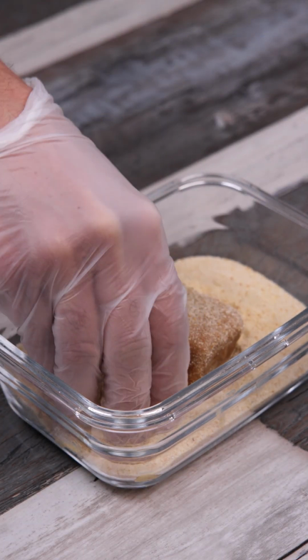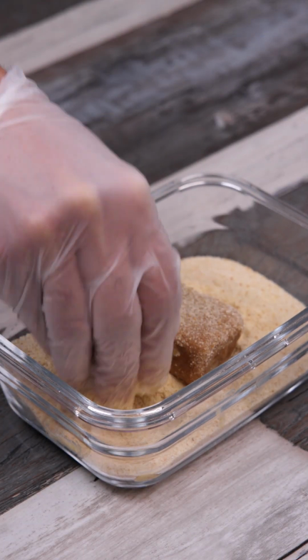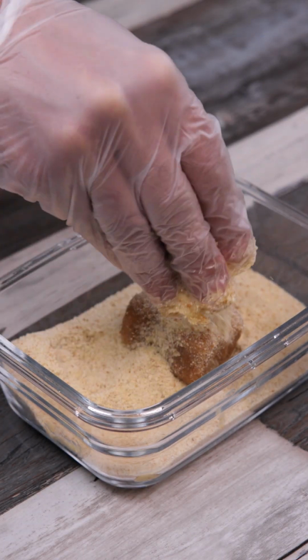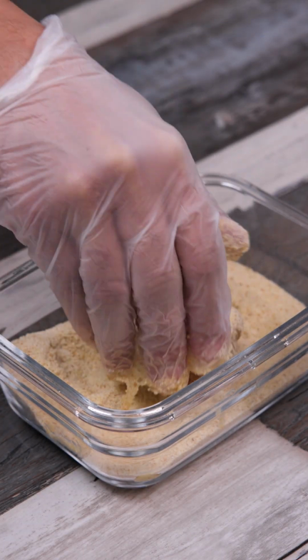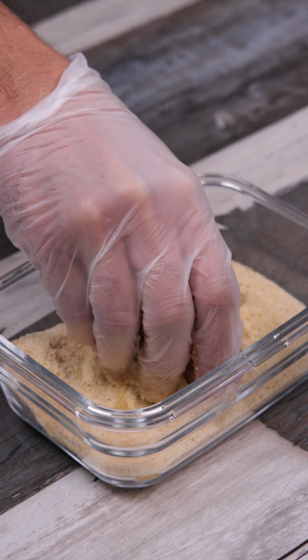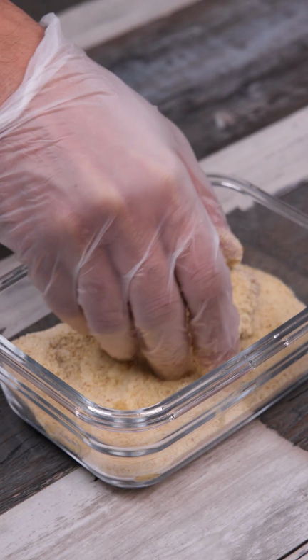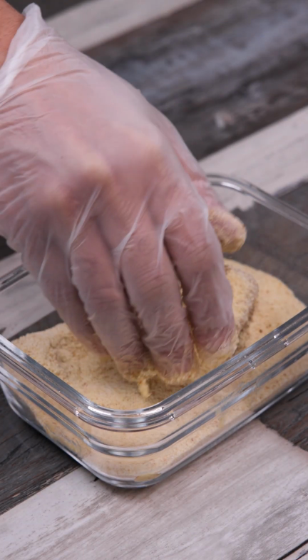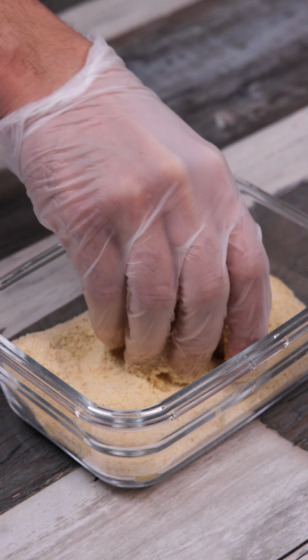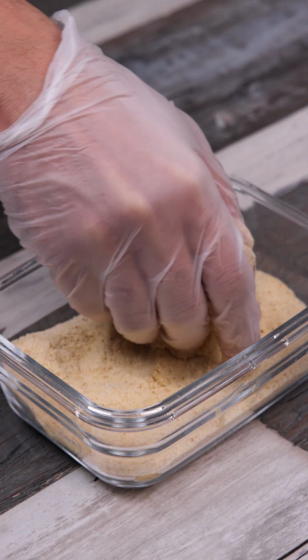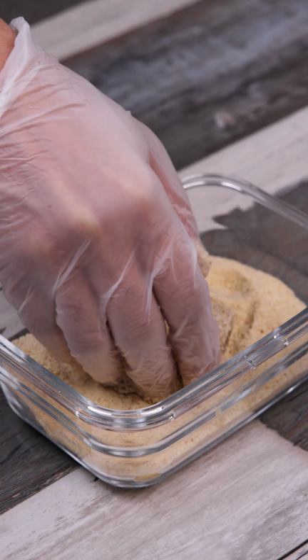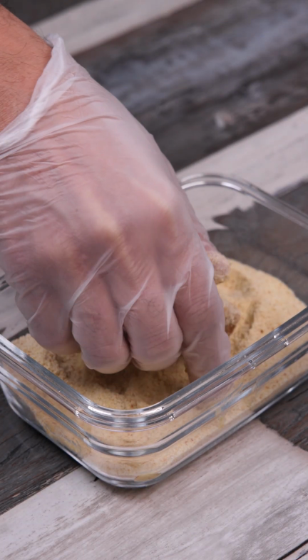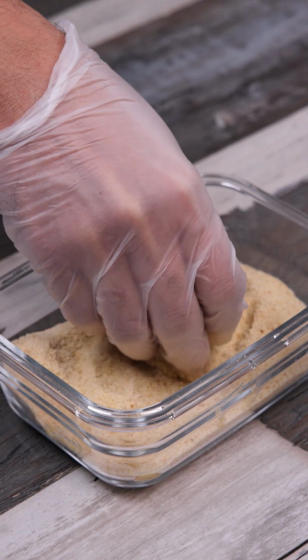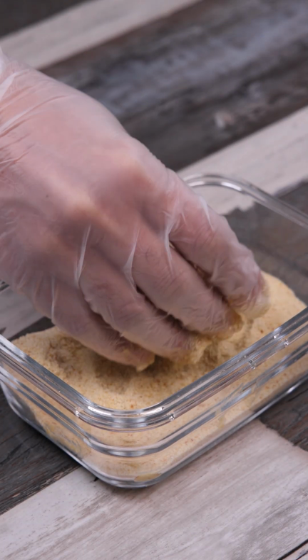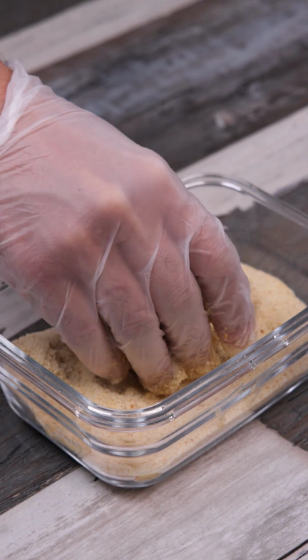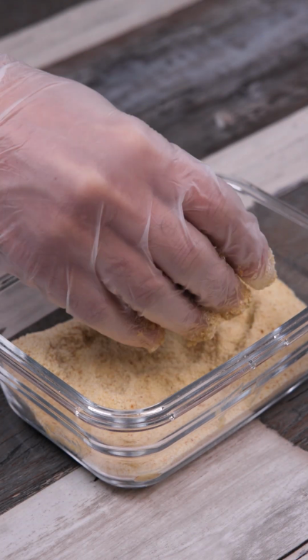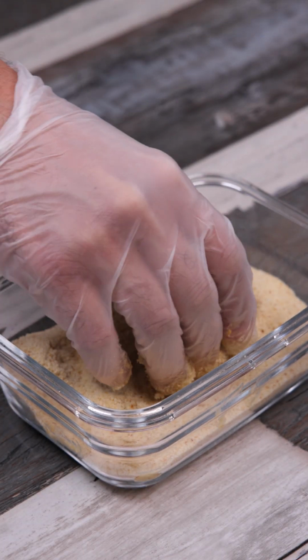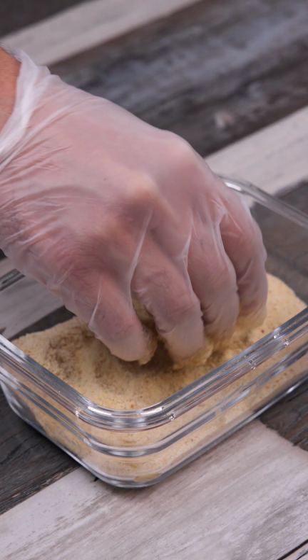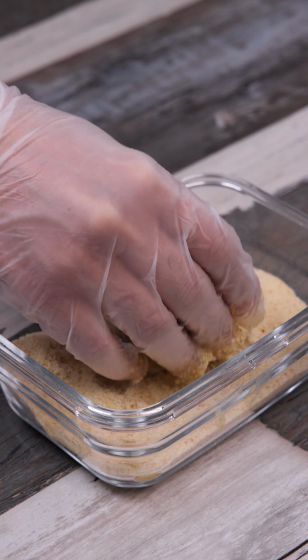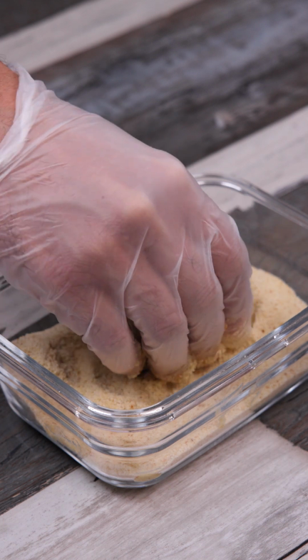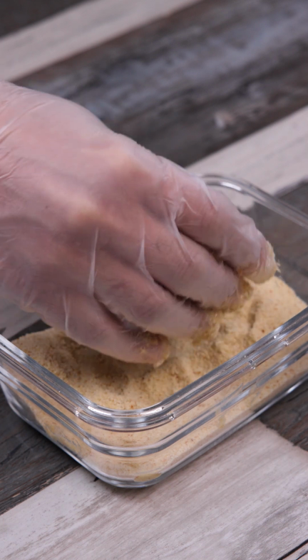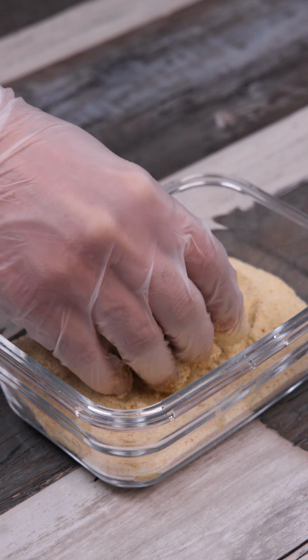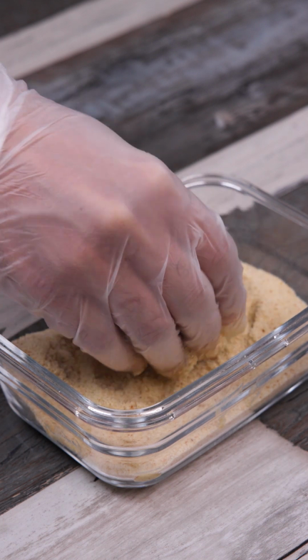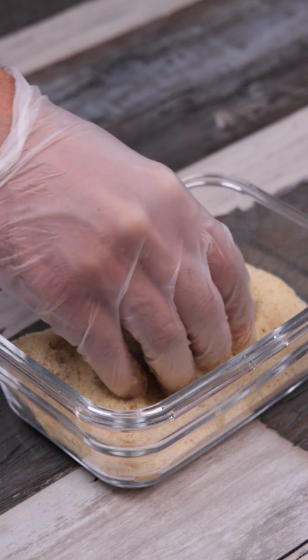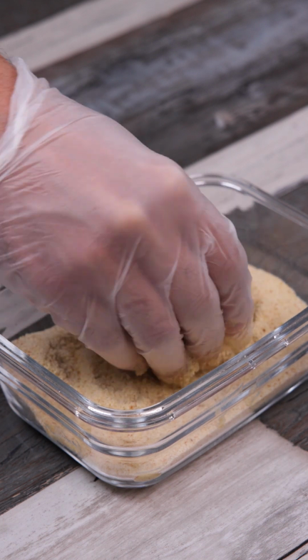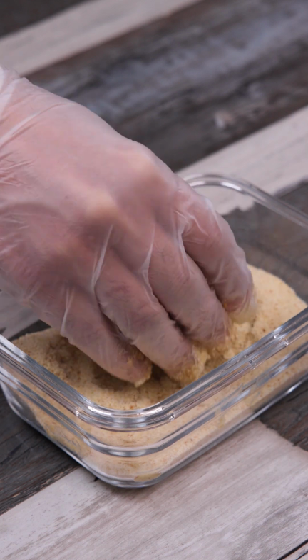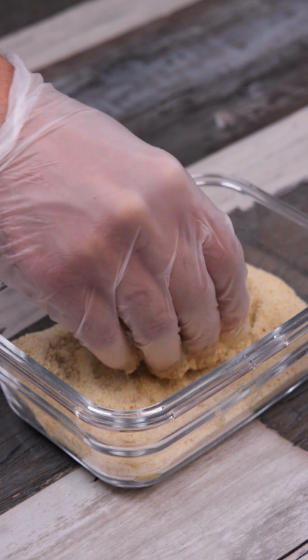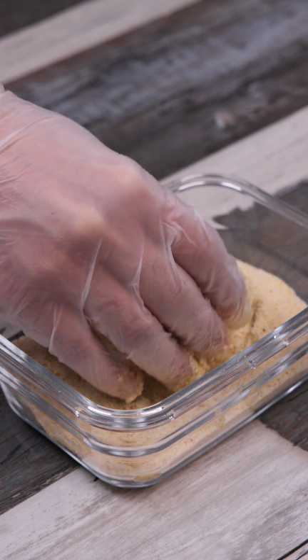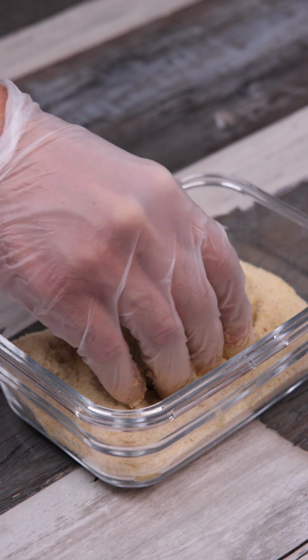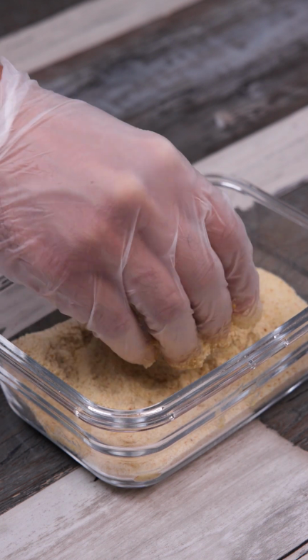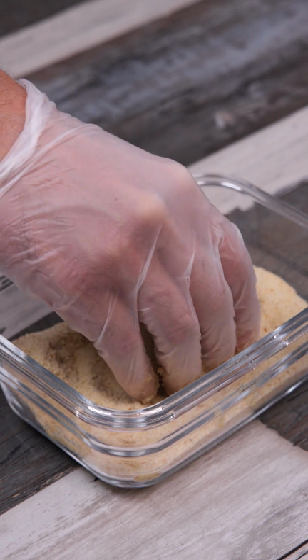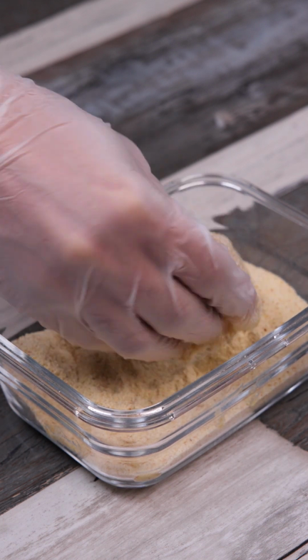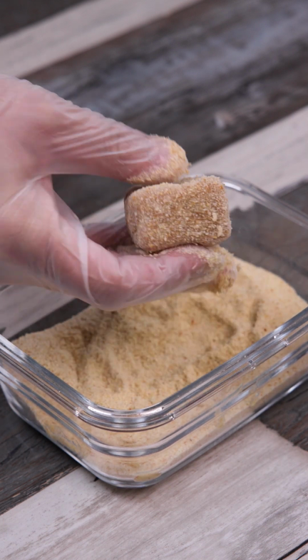This is the healthiest way to eat nuggets, and once you've seen this recipe, you'll never want to buy store-made again.